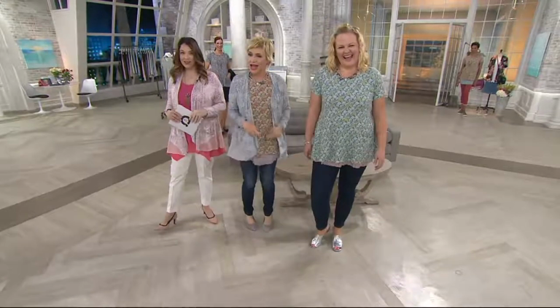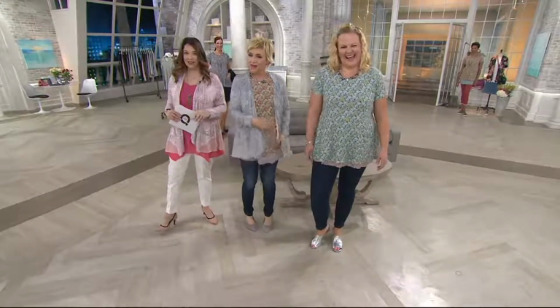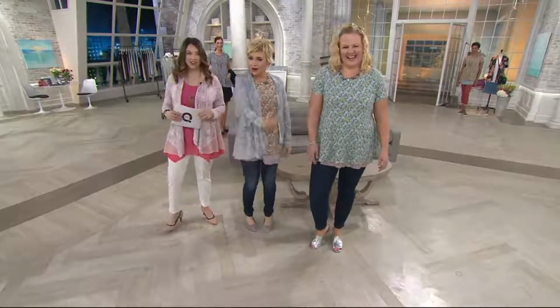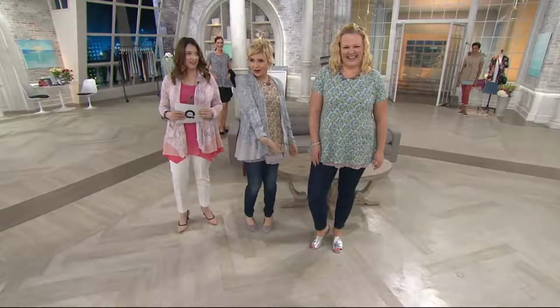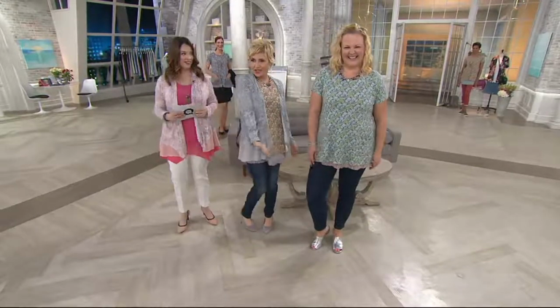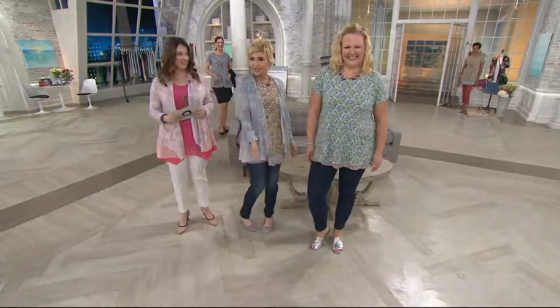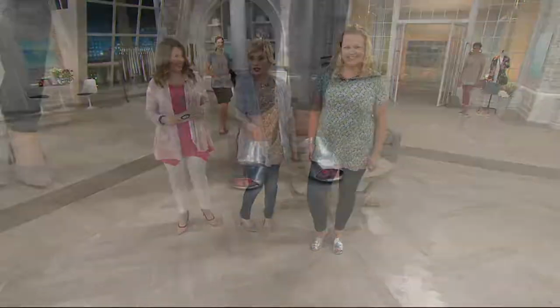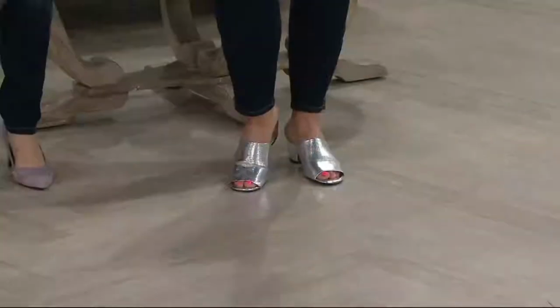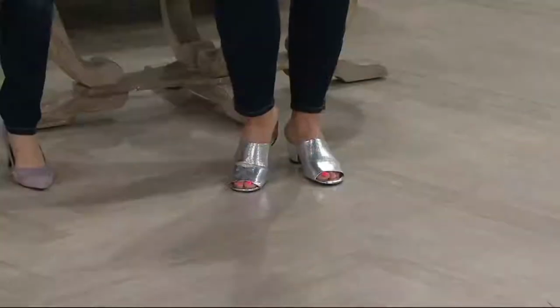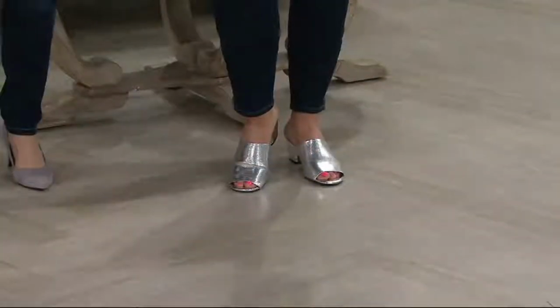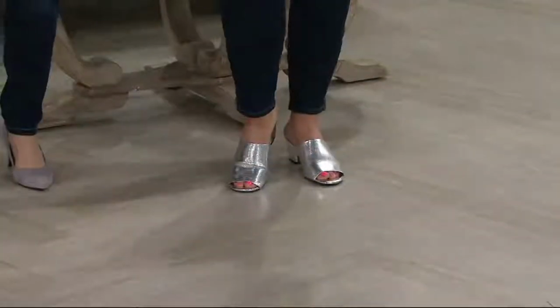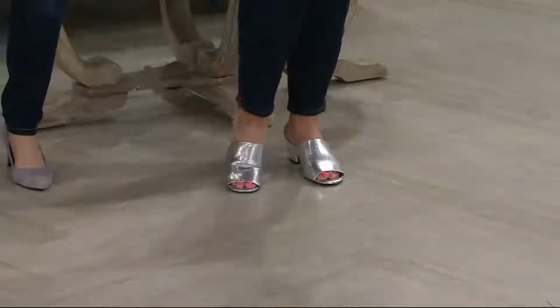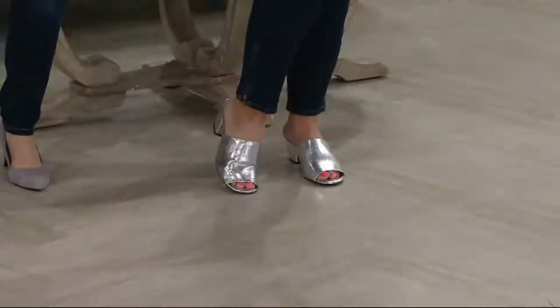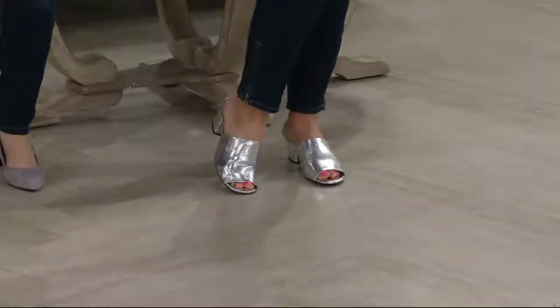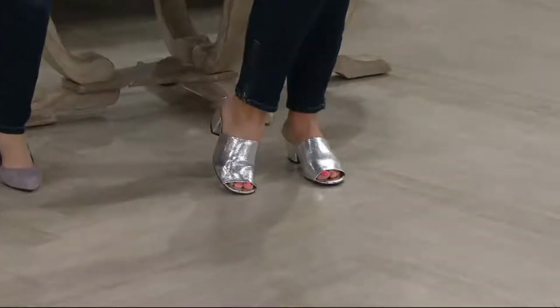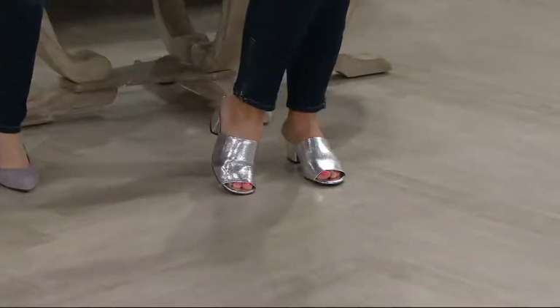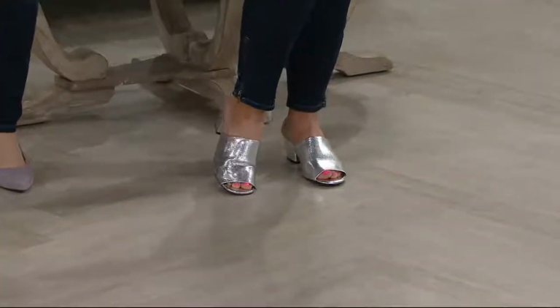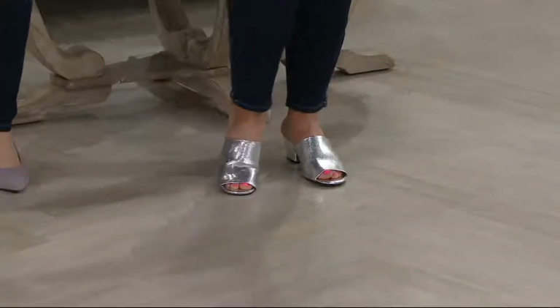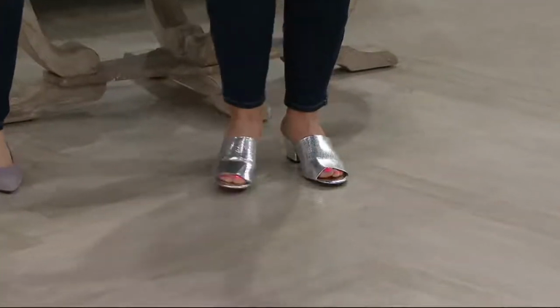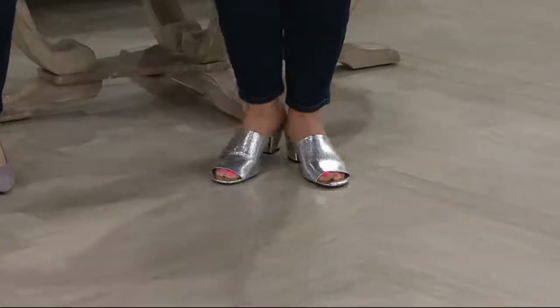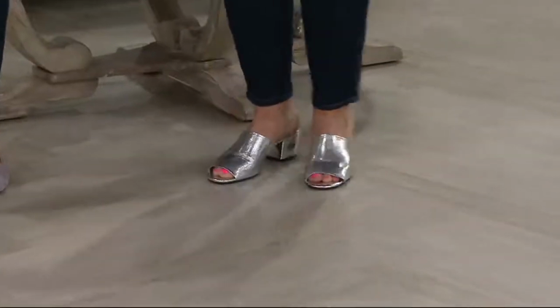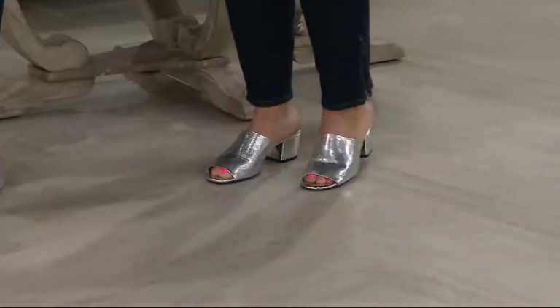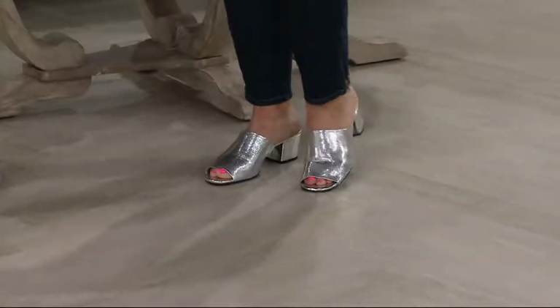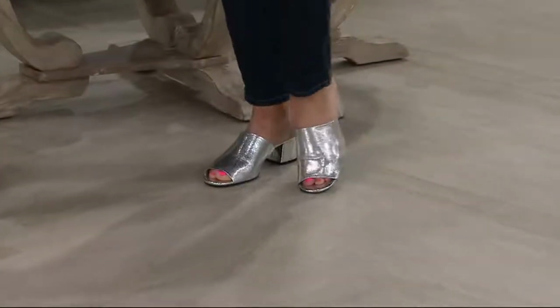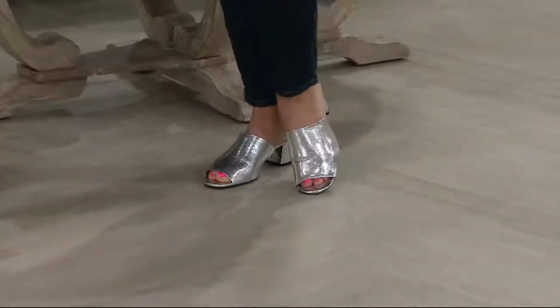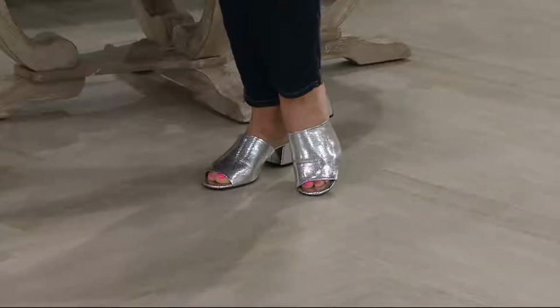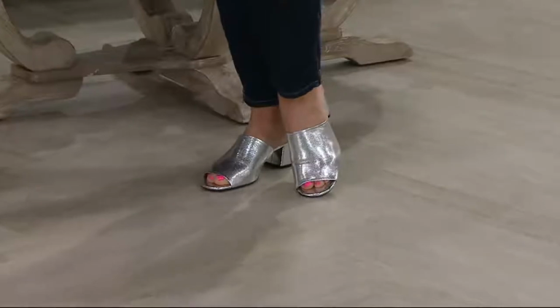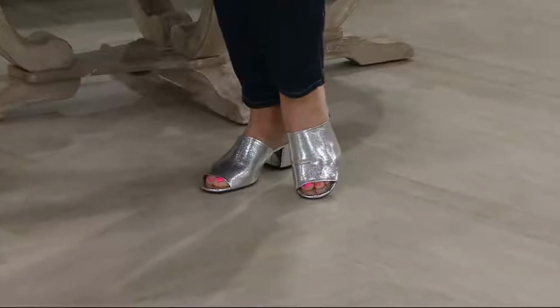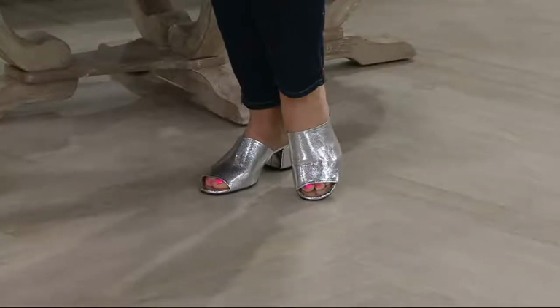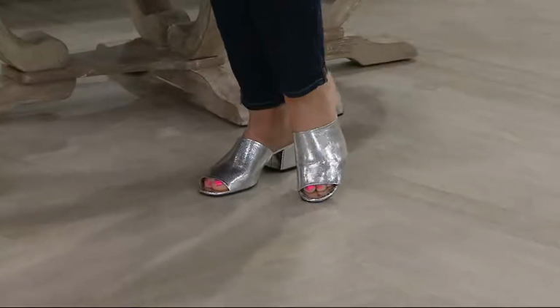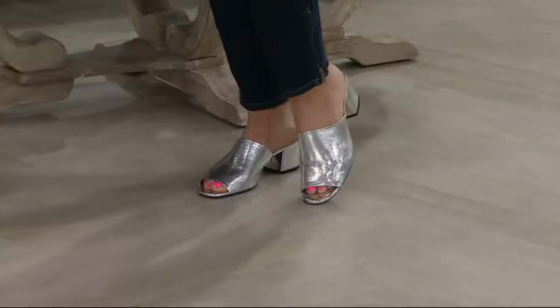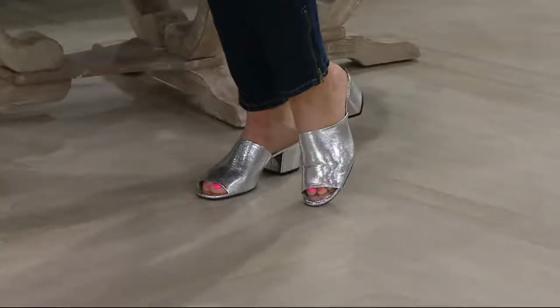And there it is — look at that shoe! That's gorgeous. I went straight to the shoe.